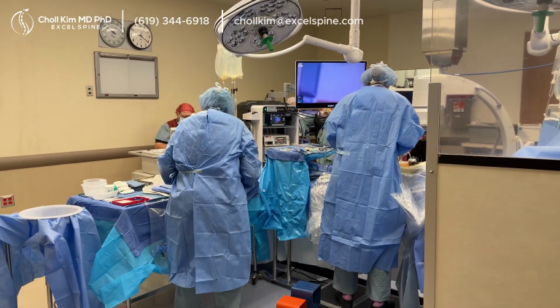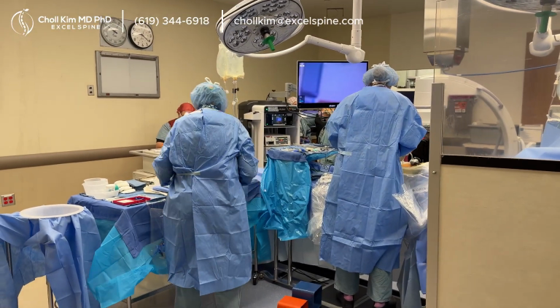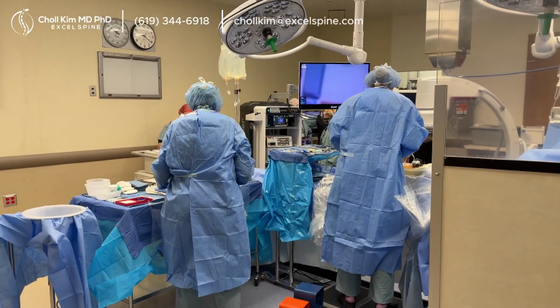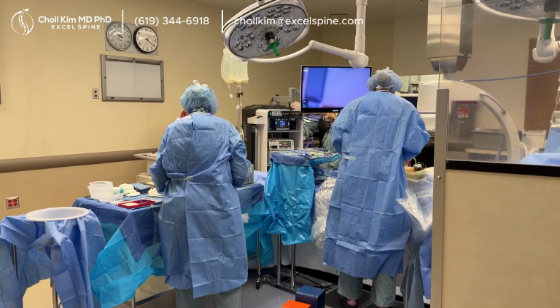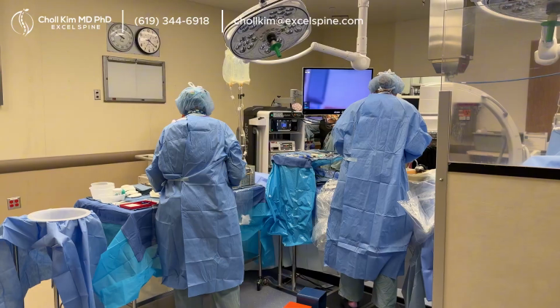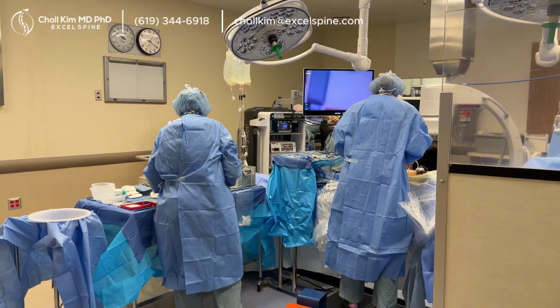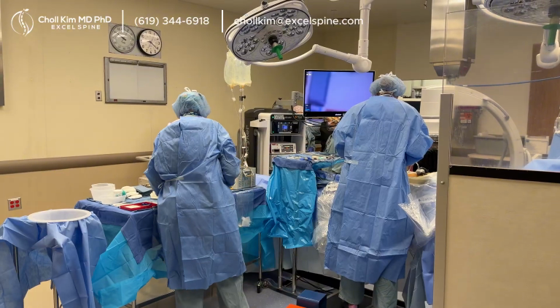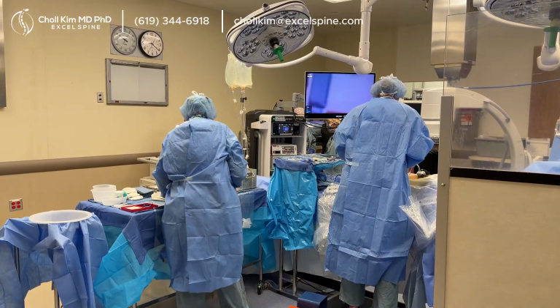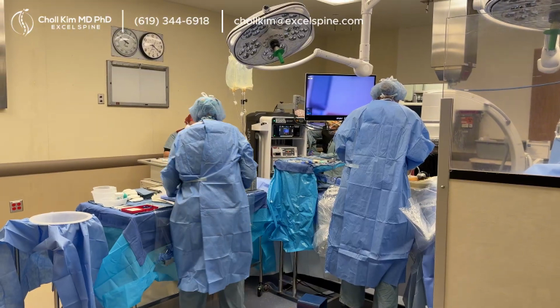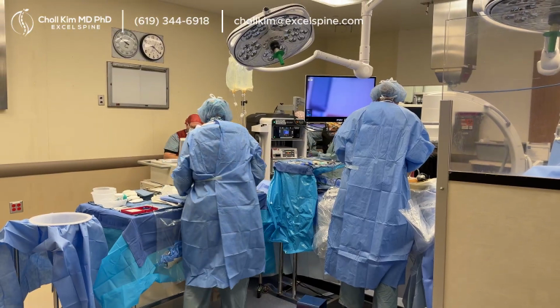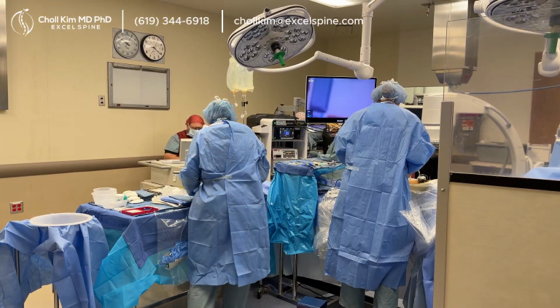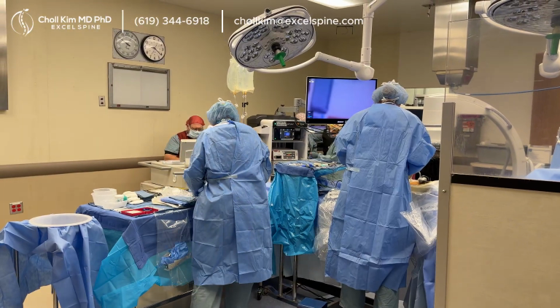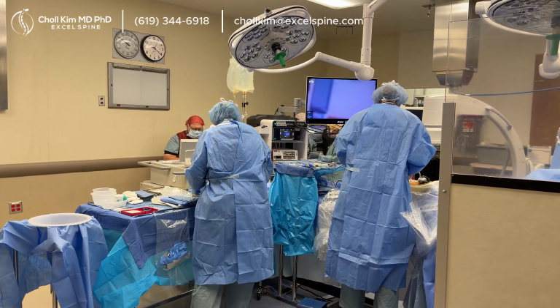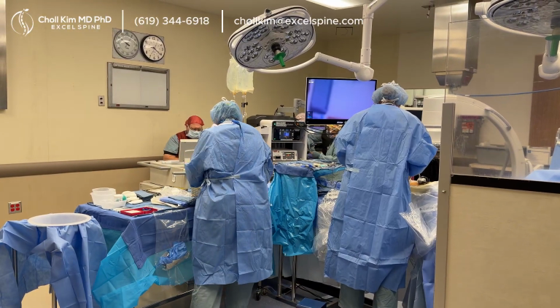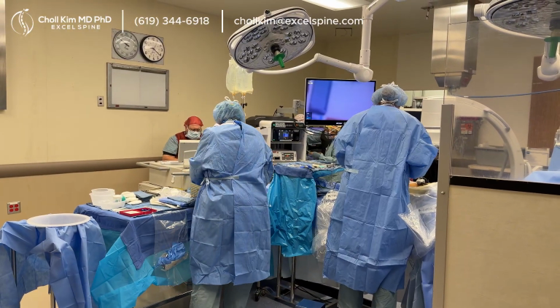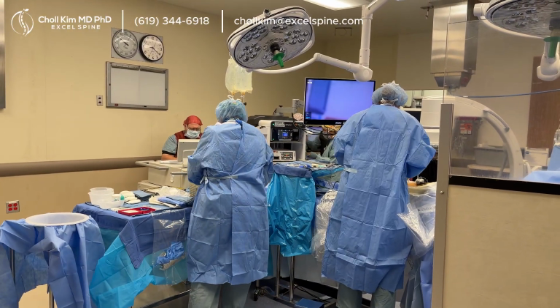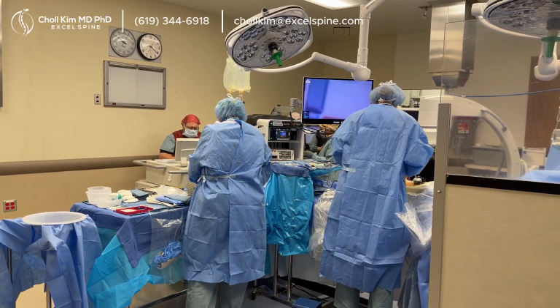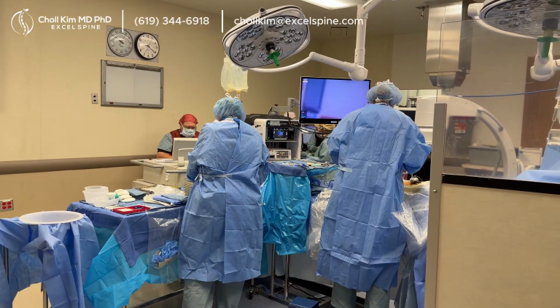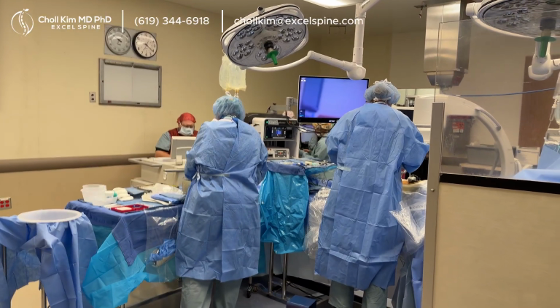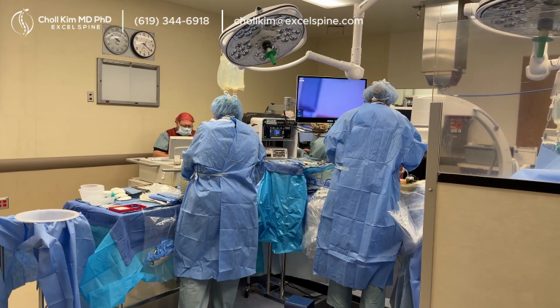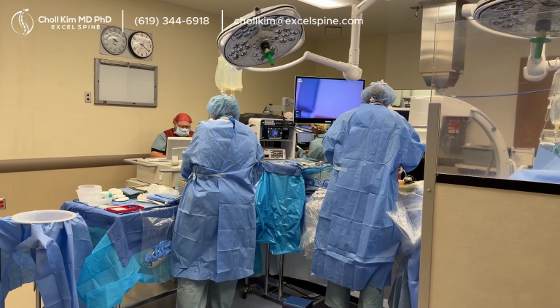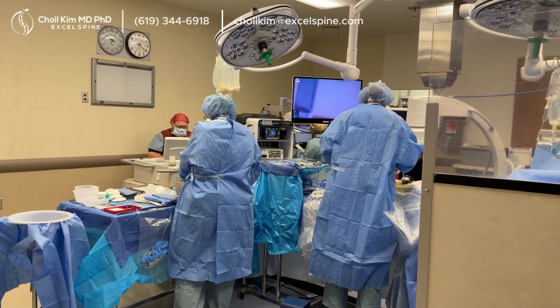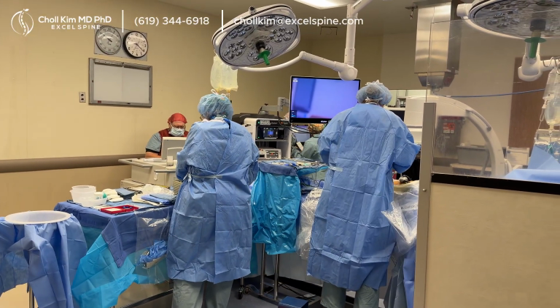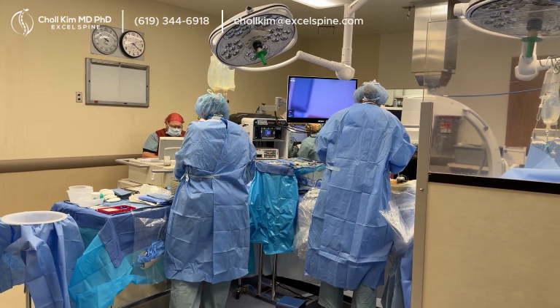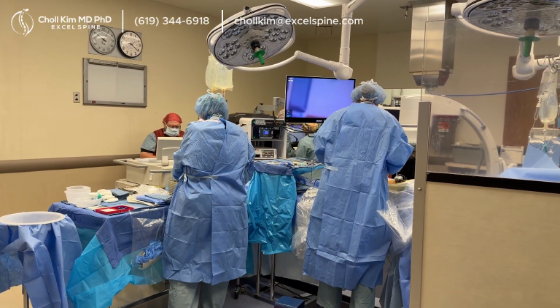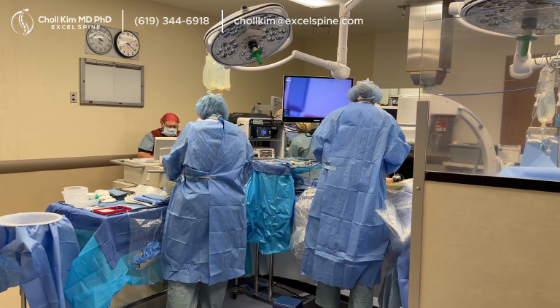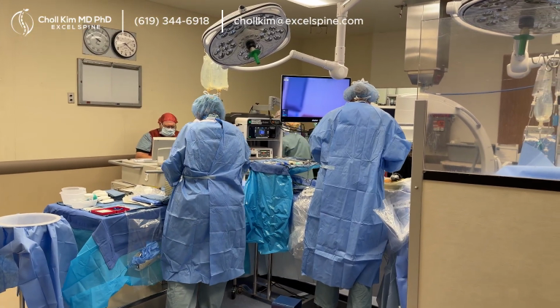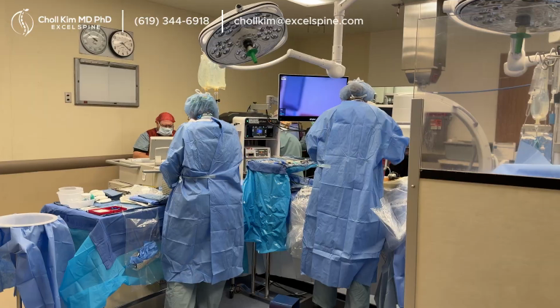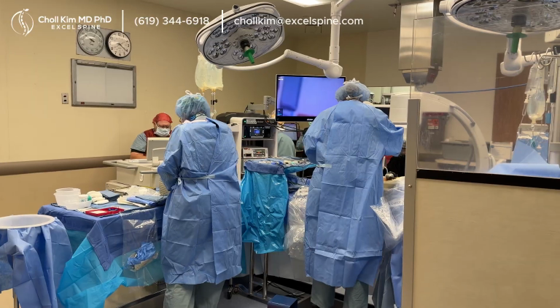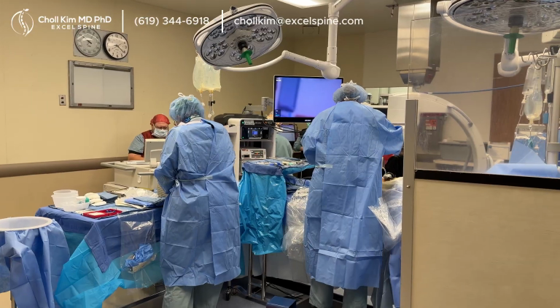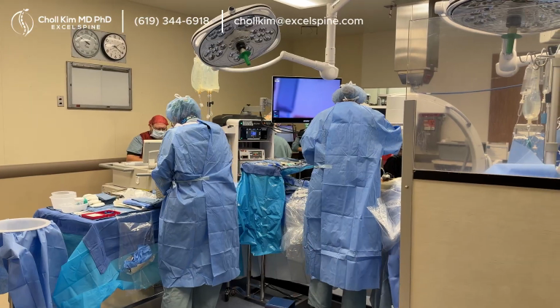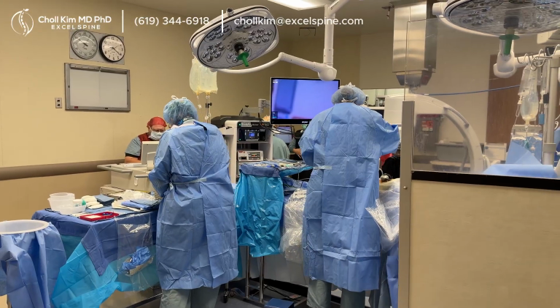It's basically knee arthroscopy, but in the spine, and eventually I think everyone will do surgery like this.